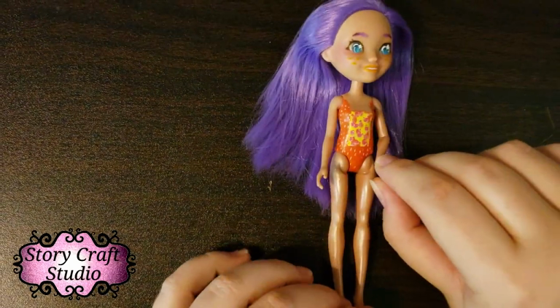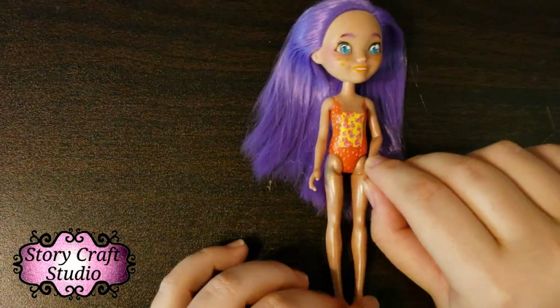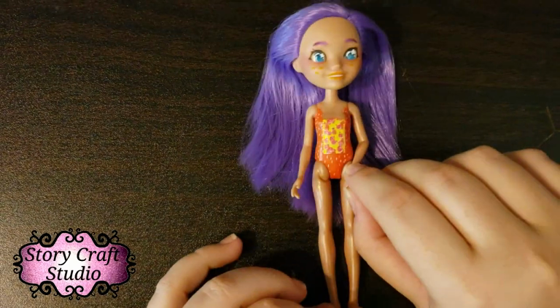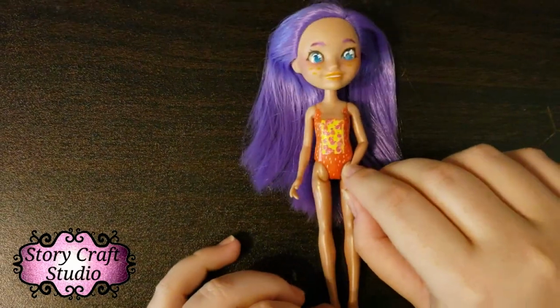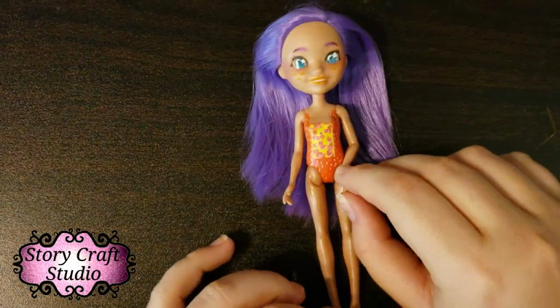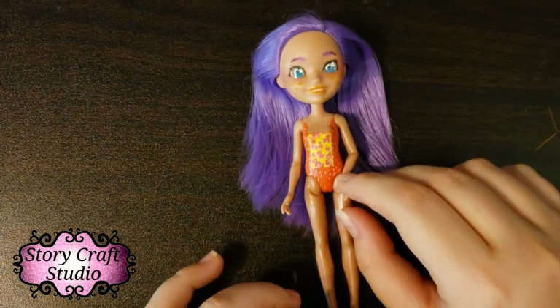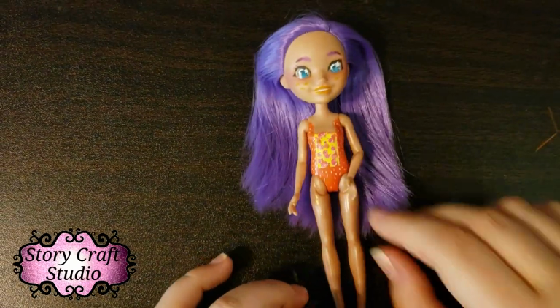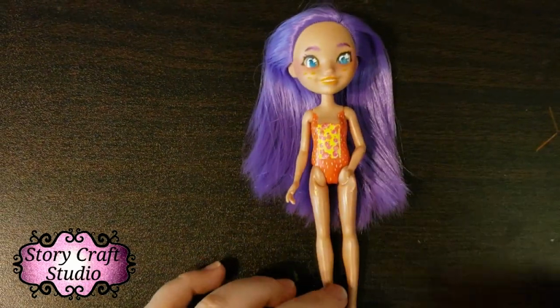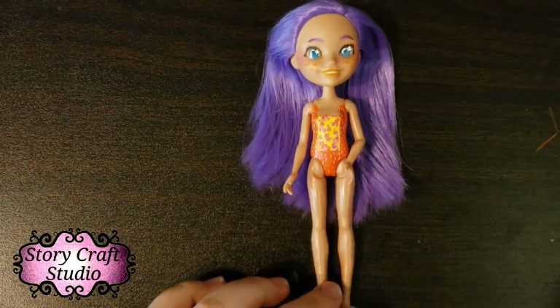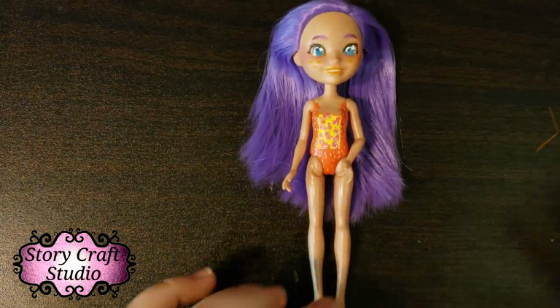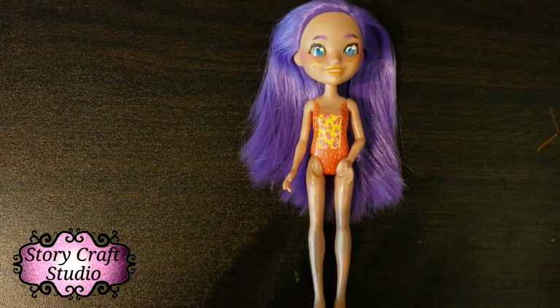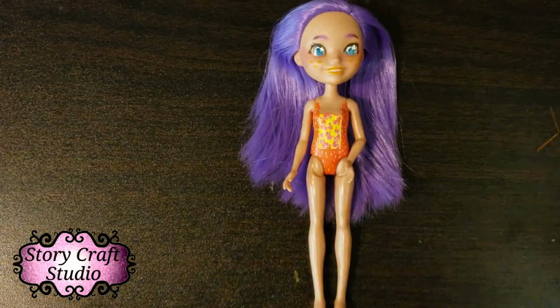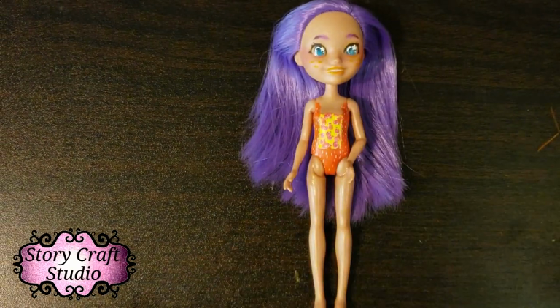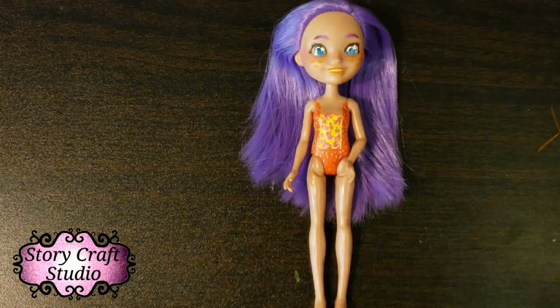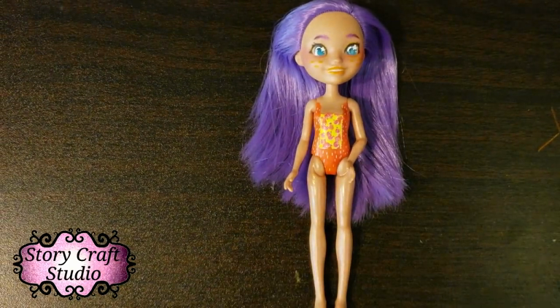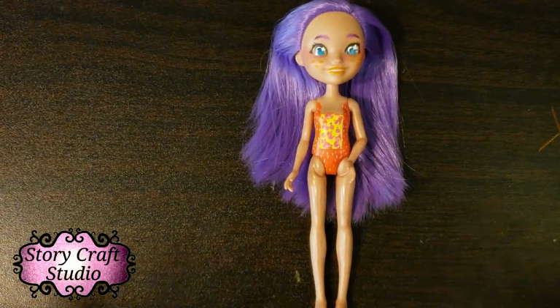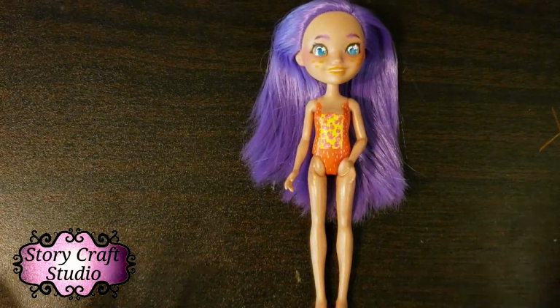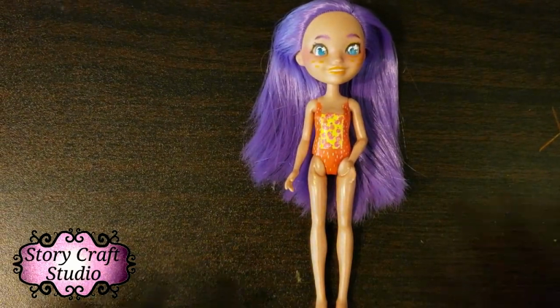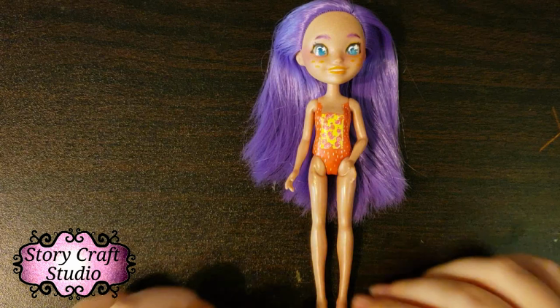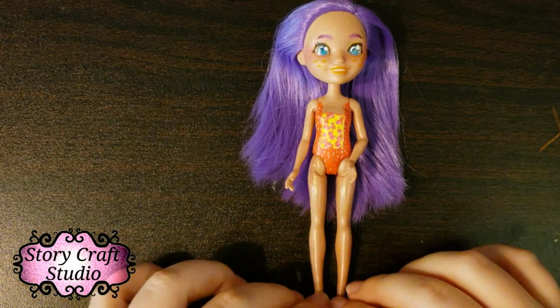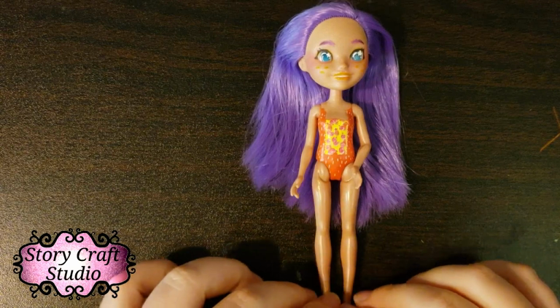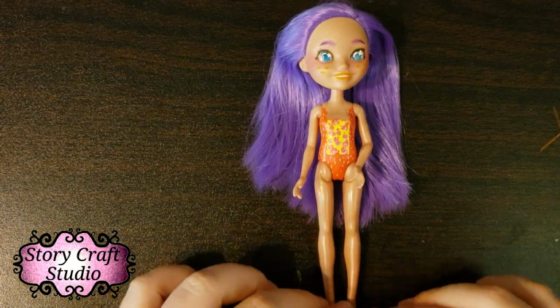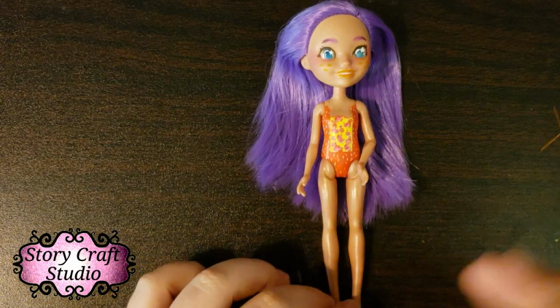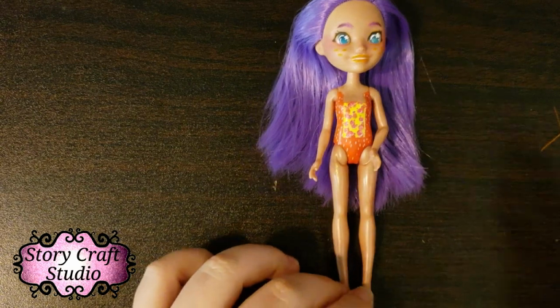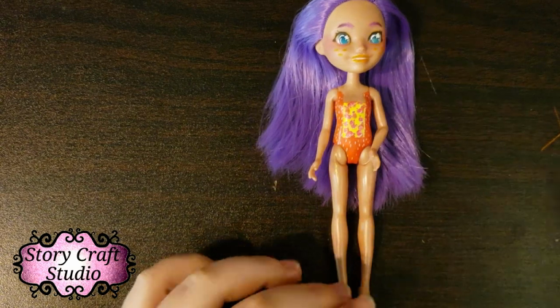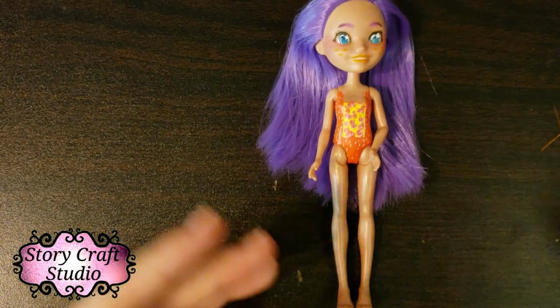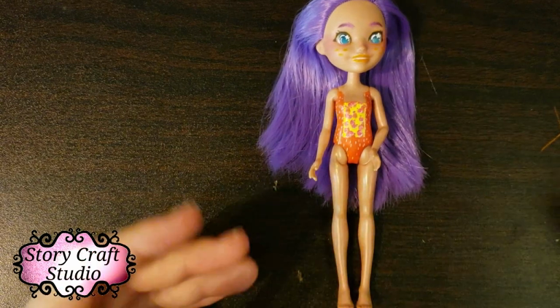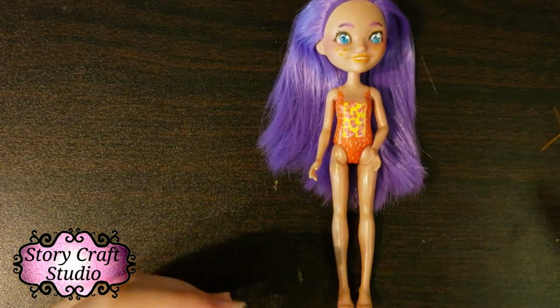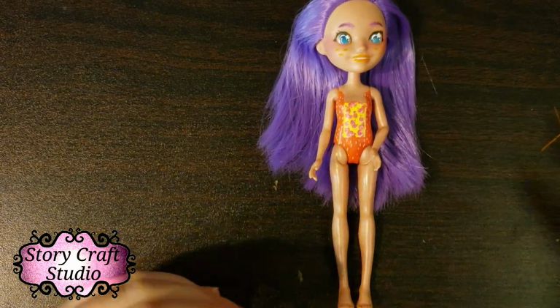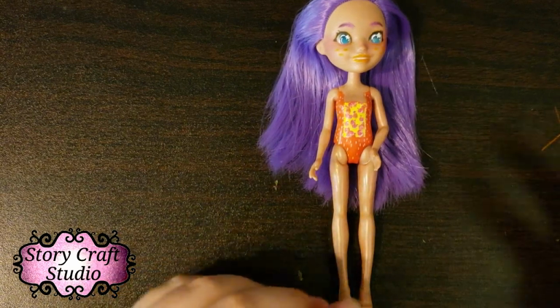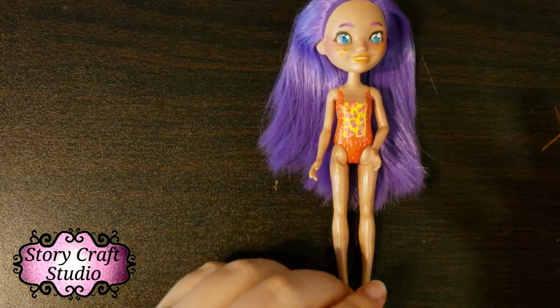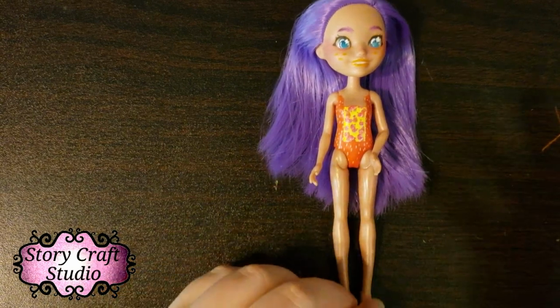Here she is — she is a Denisa Deer and she's all finished and she's adorable. I'm very proud of her. To talk about what it's like to customize her: first off, being from the beach line, she has this painted-on swimsuit.